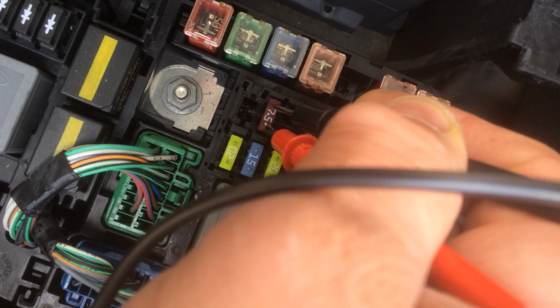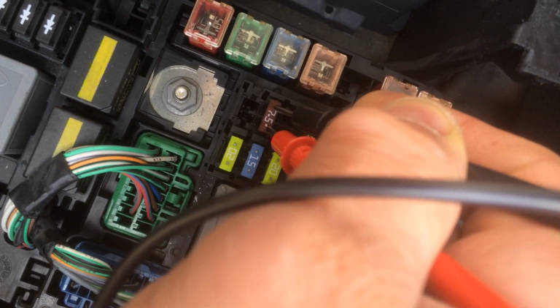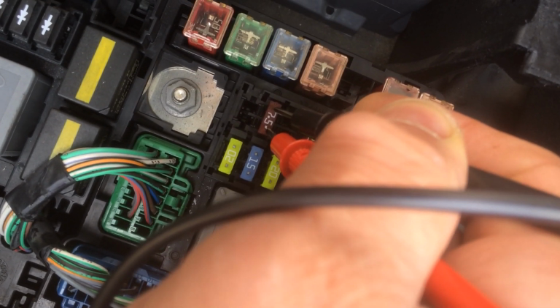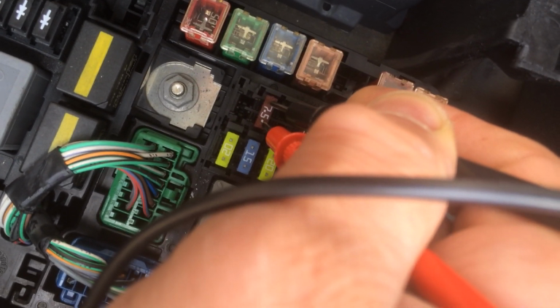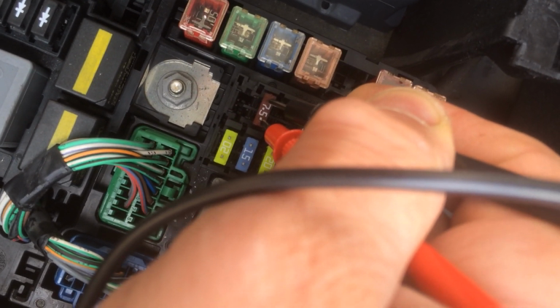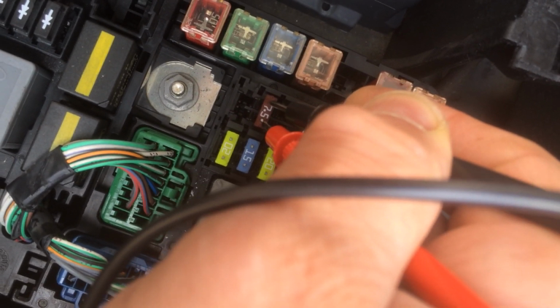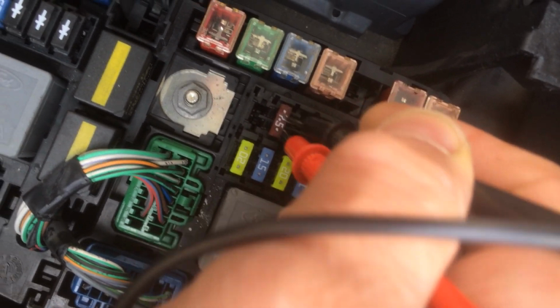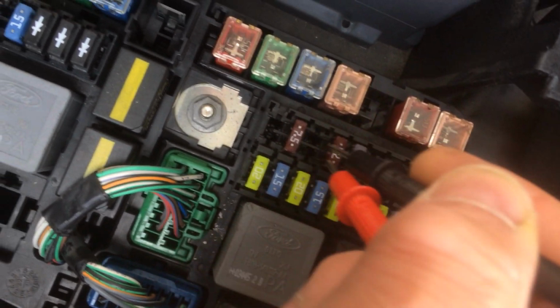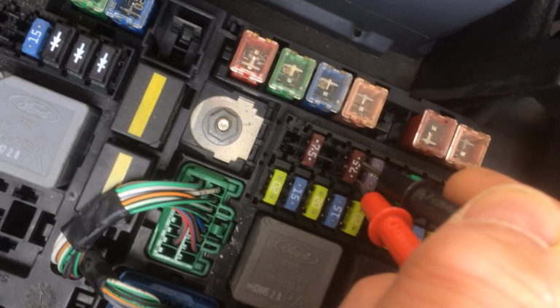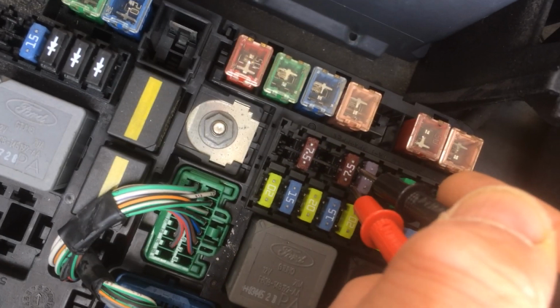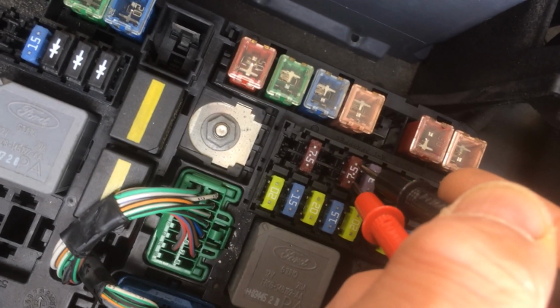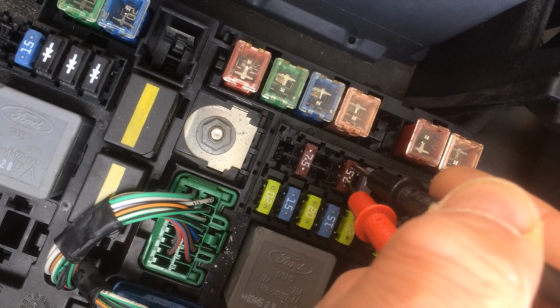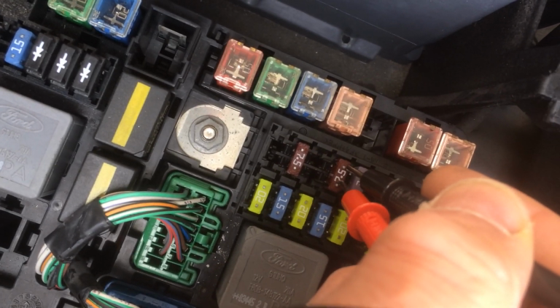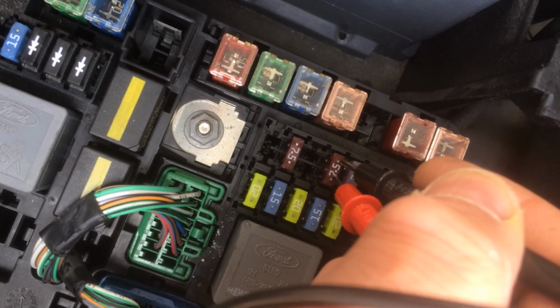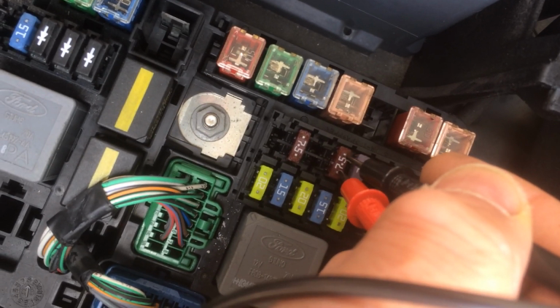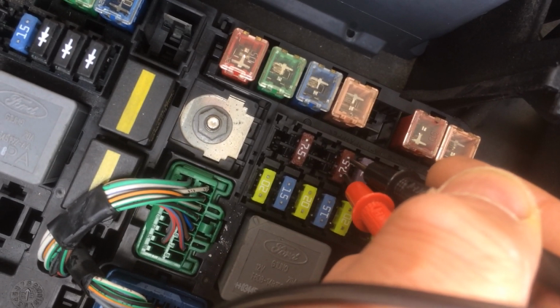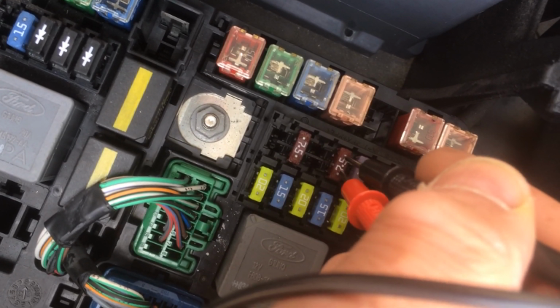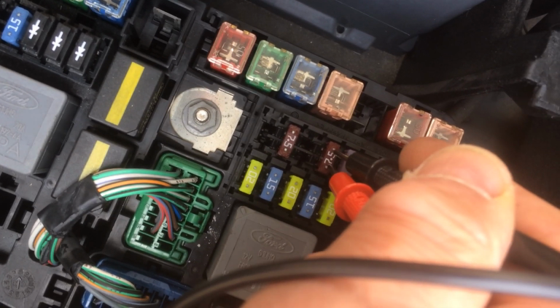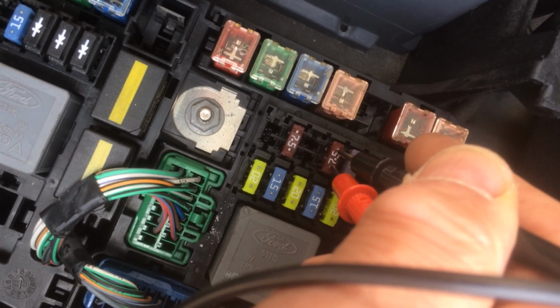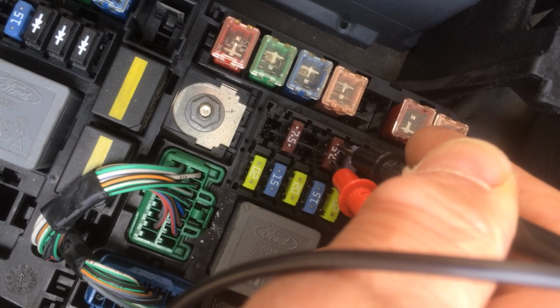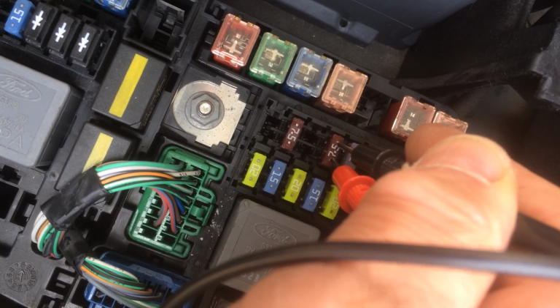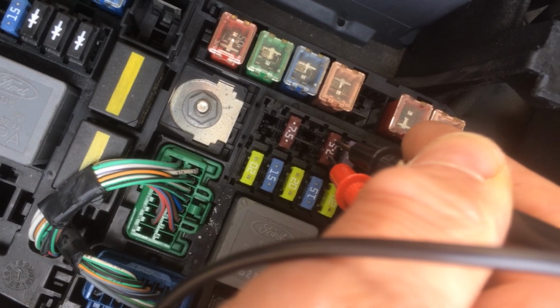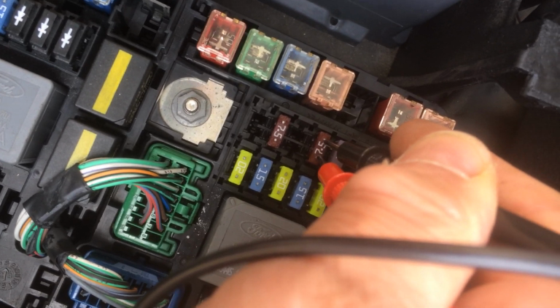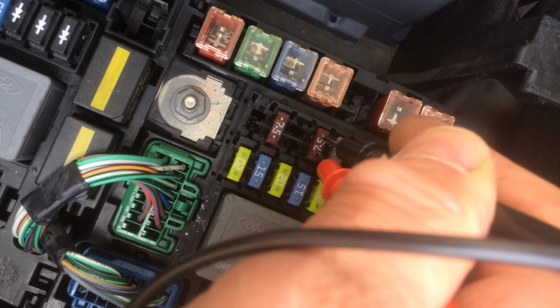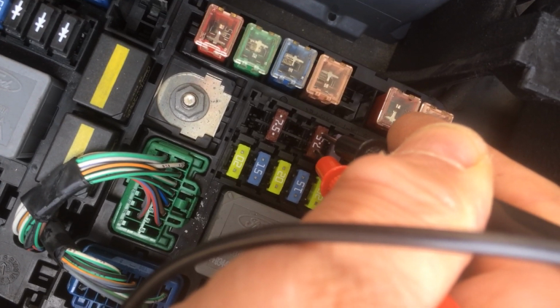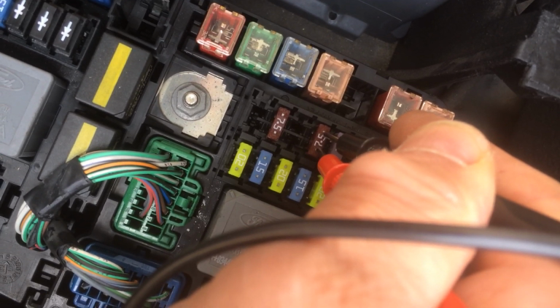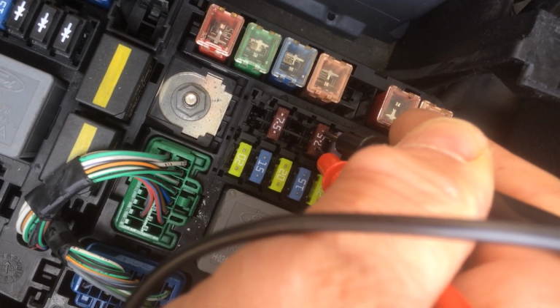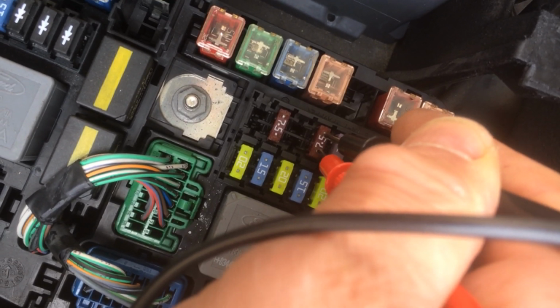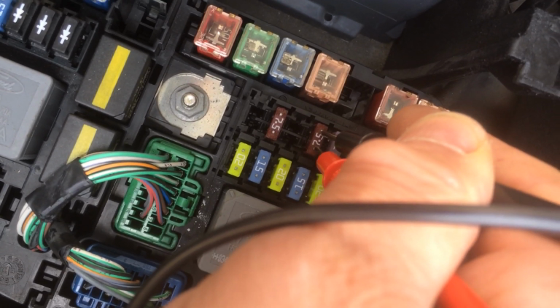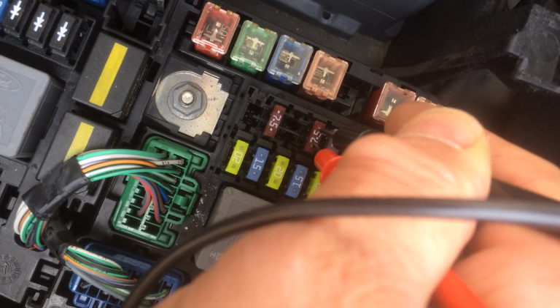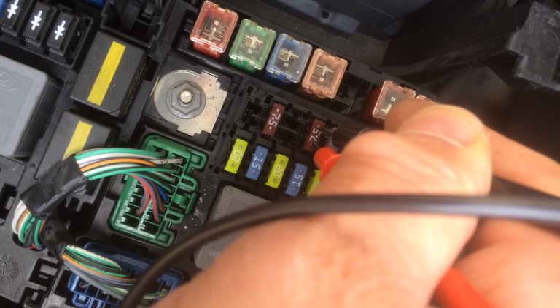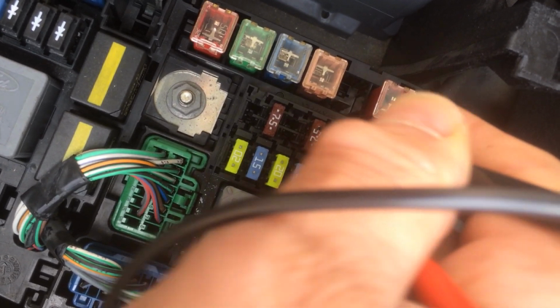There you go, so that fuse is okay. We can do that through all the fuses without taking them off — it's as easy as that.